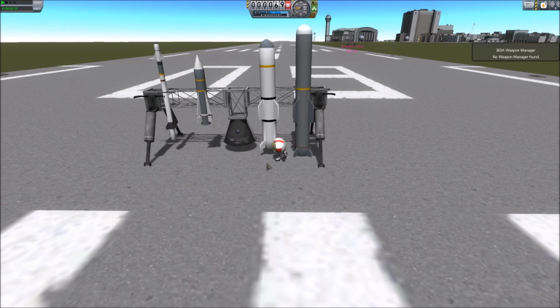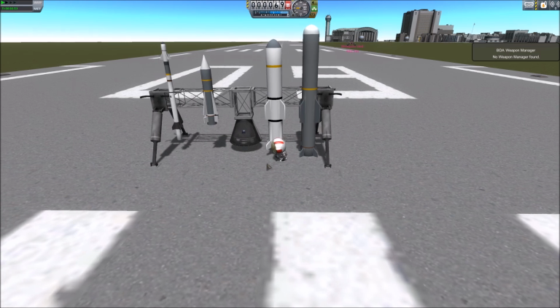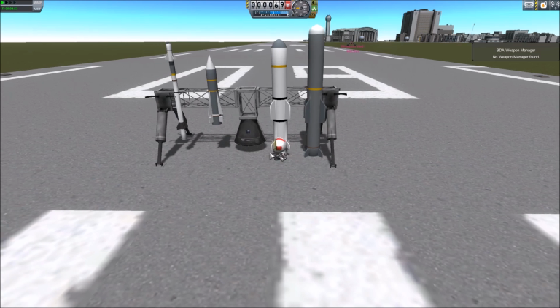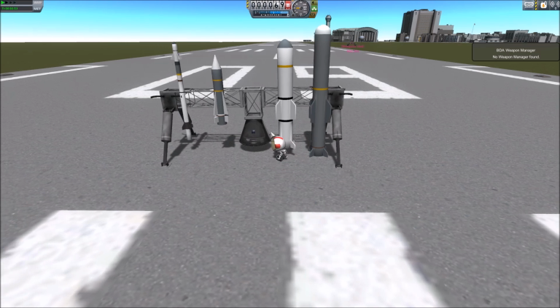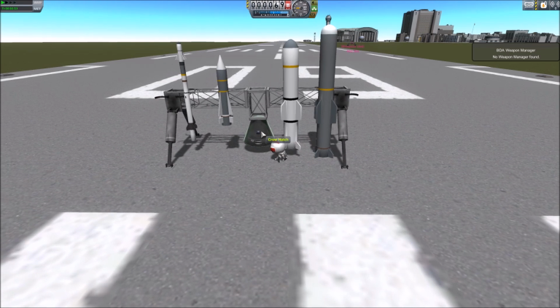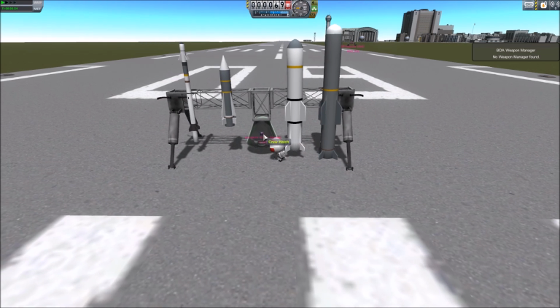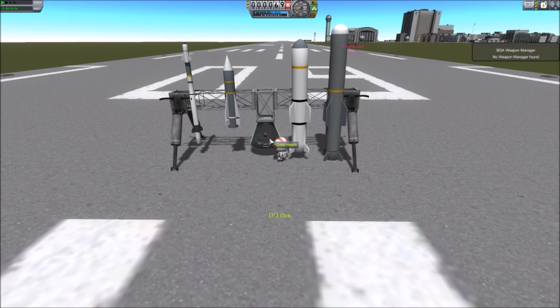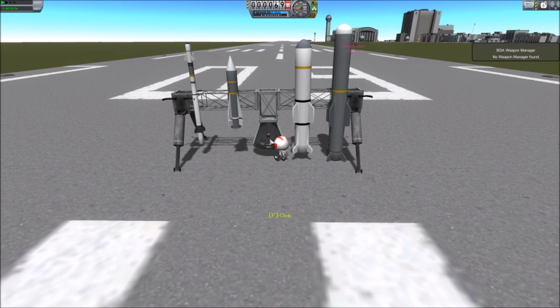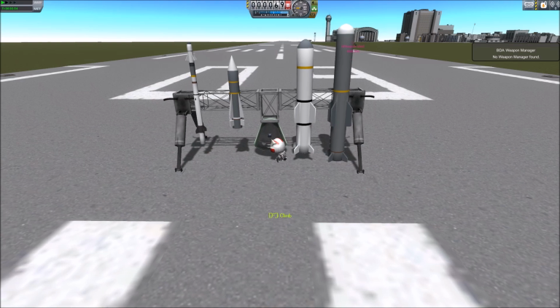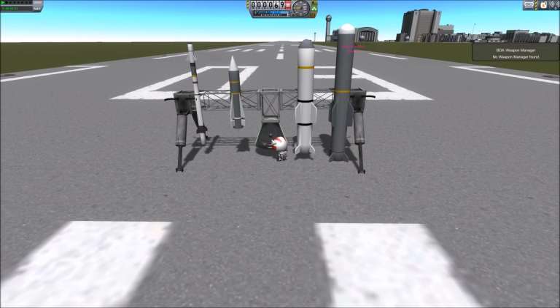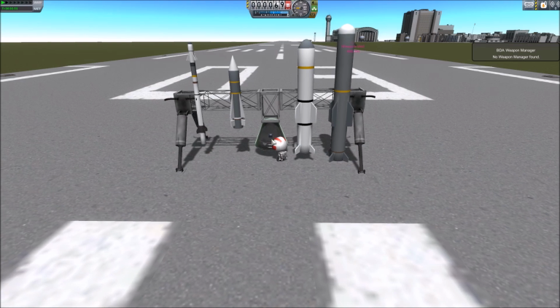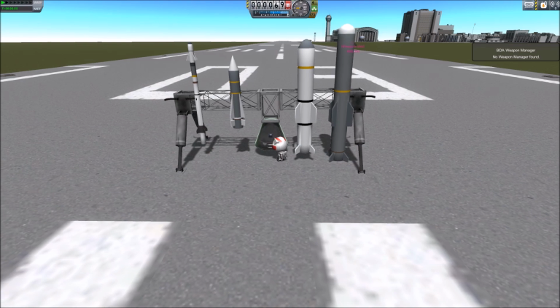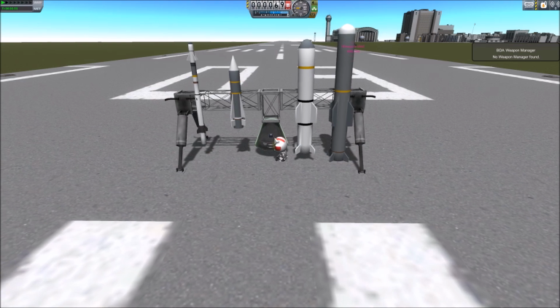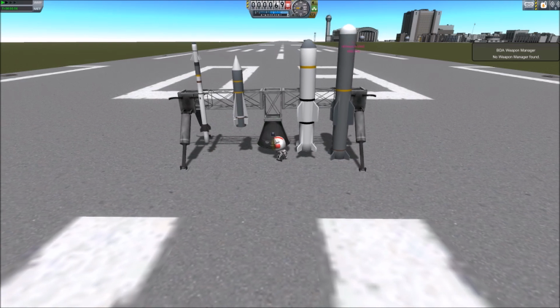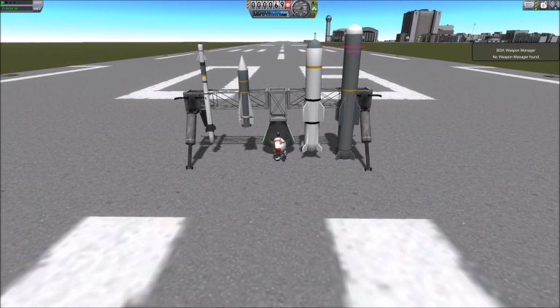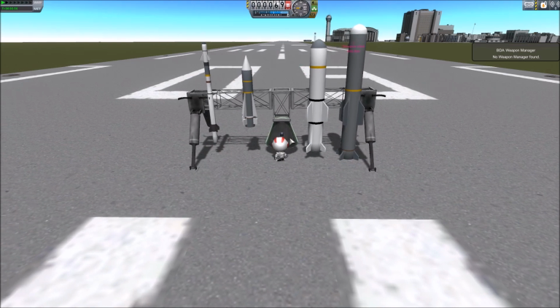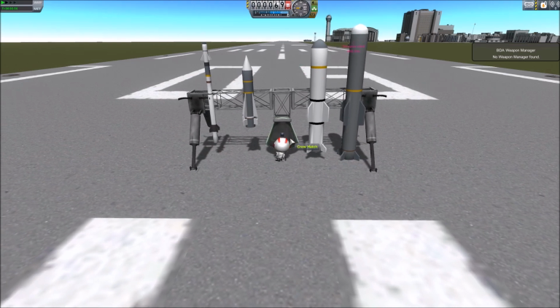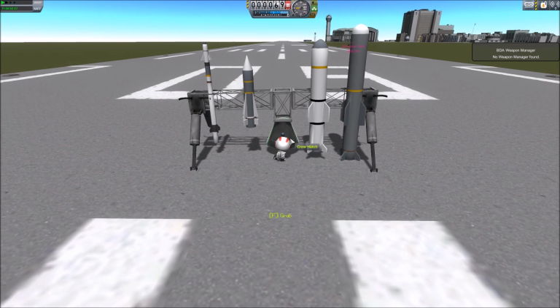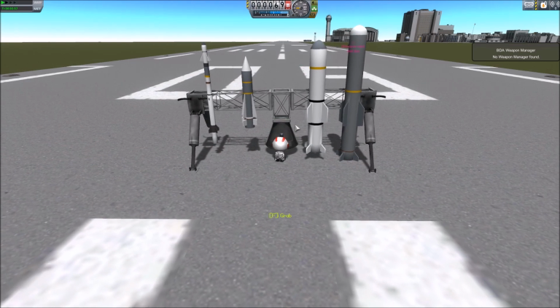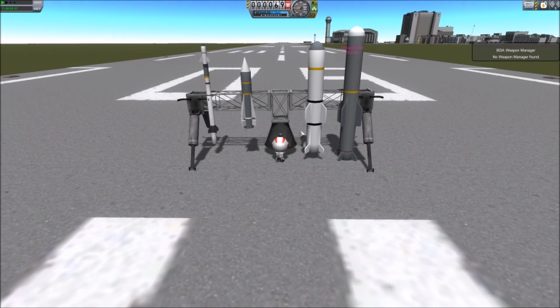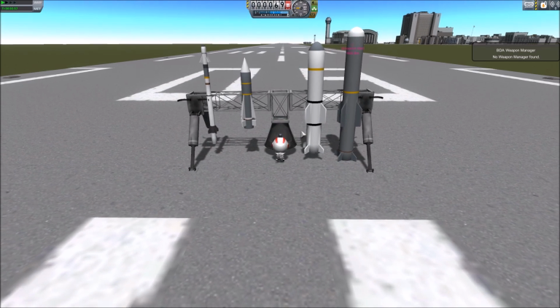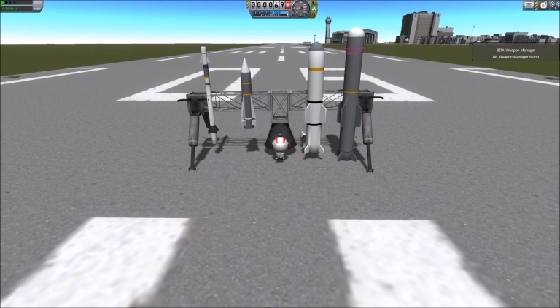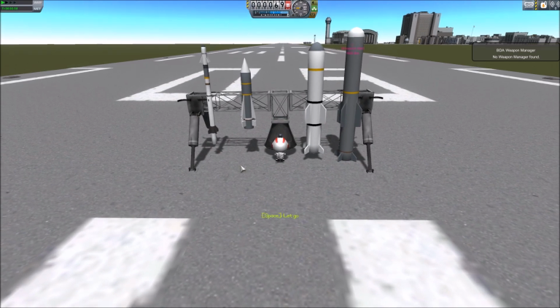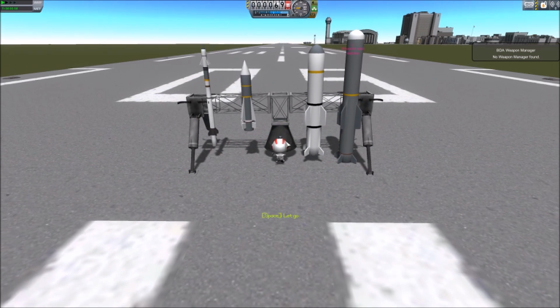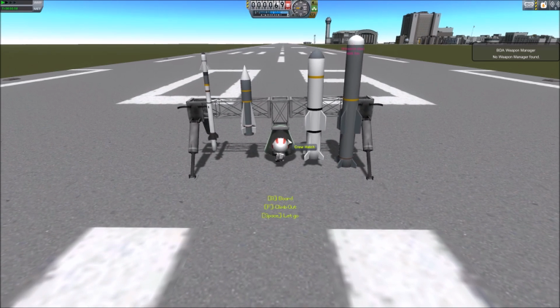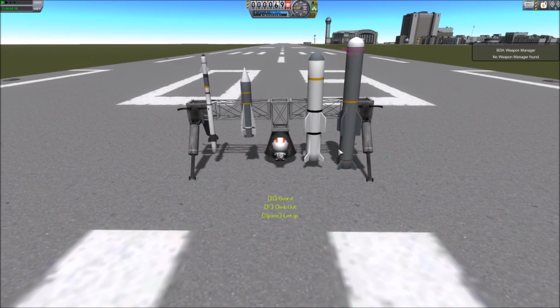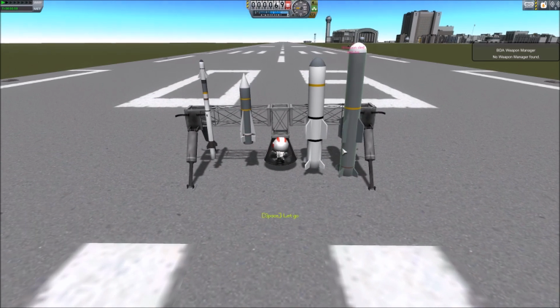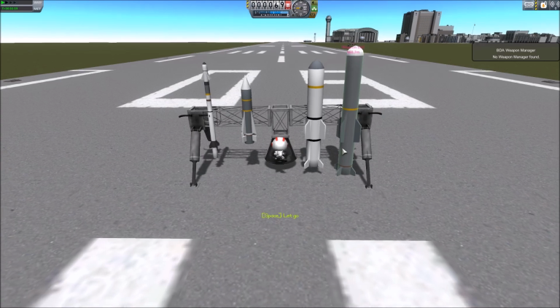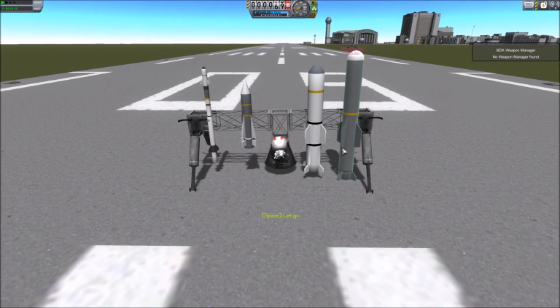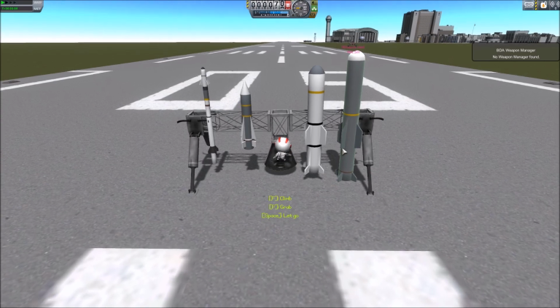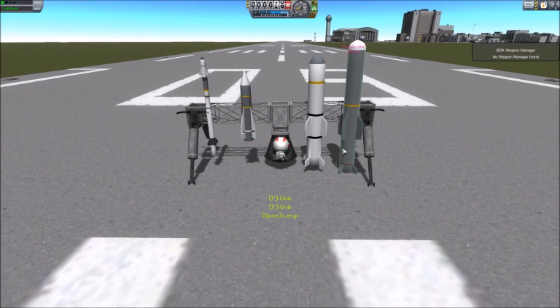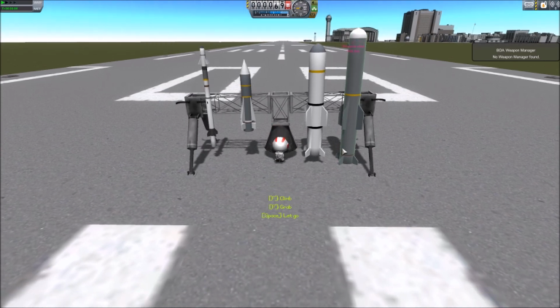Now, this is just a little demo. I'm going to show you their capabilities. I'll be right back once I get in this pod and set up the flight, so be back in a second.